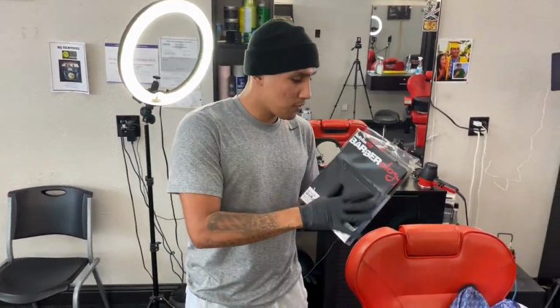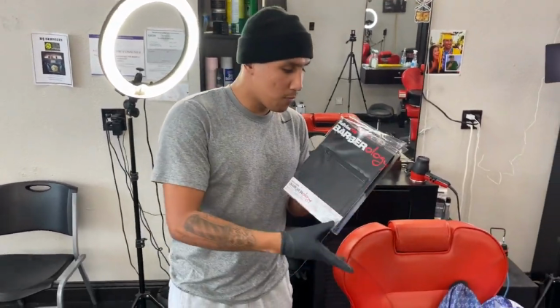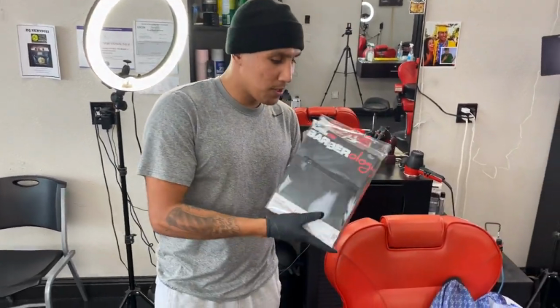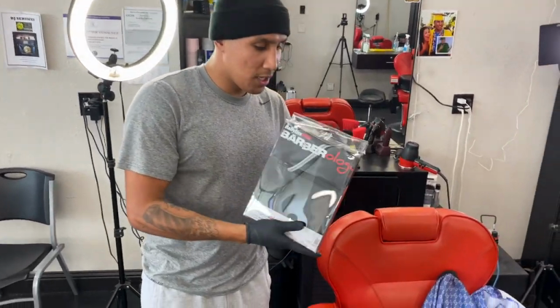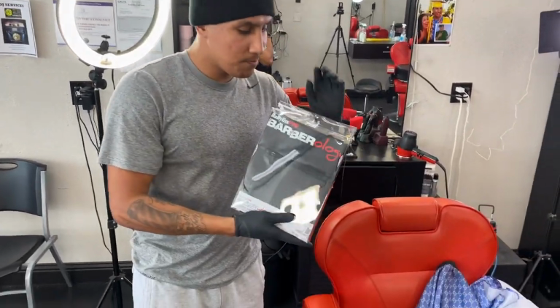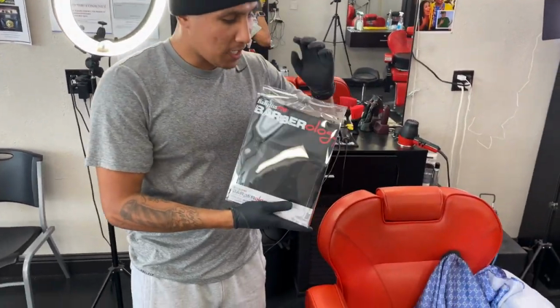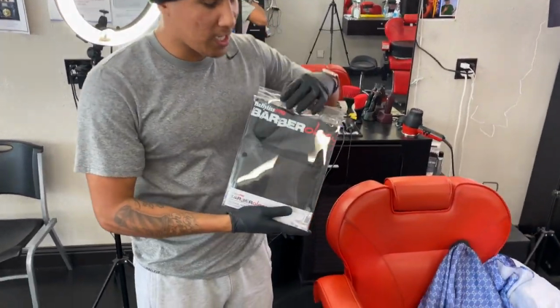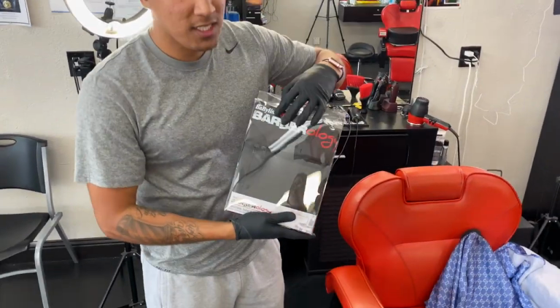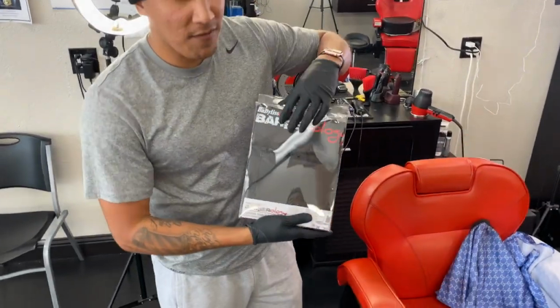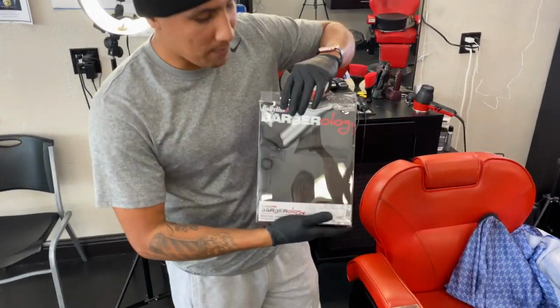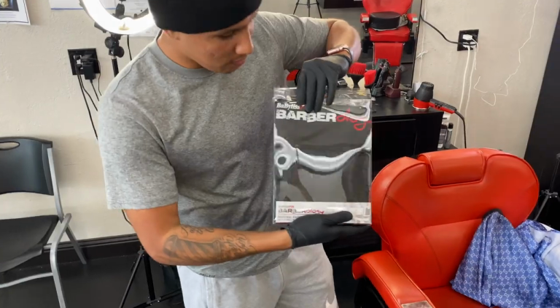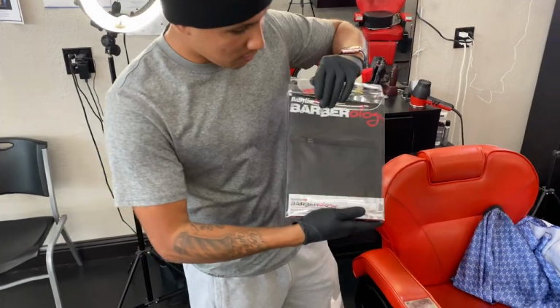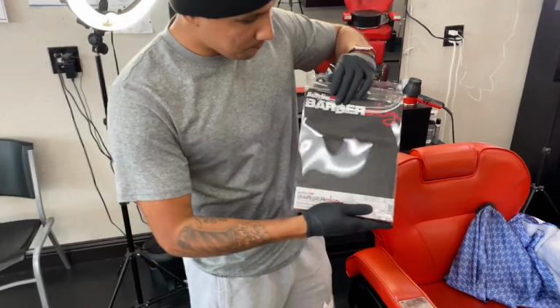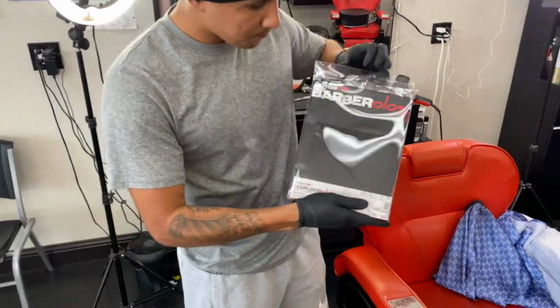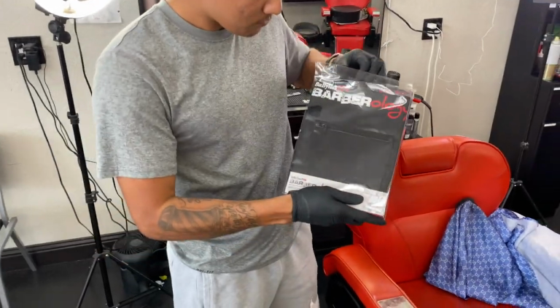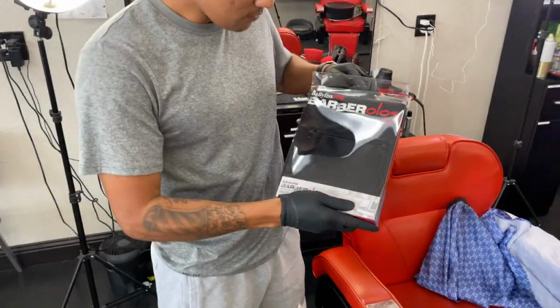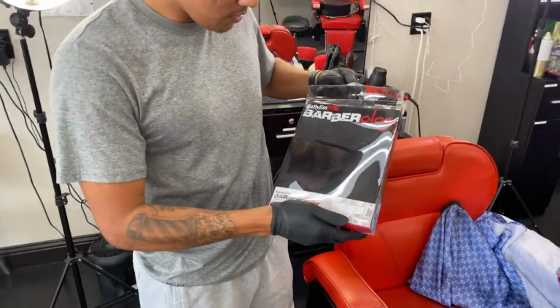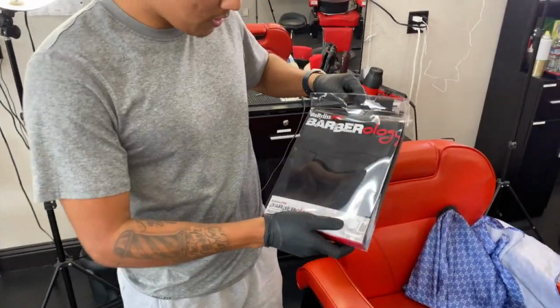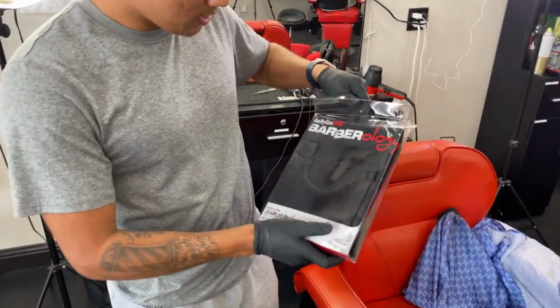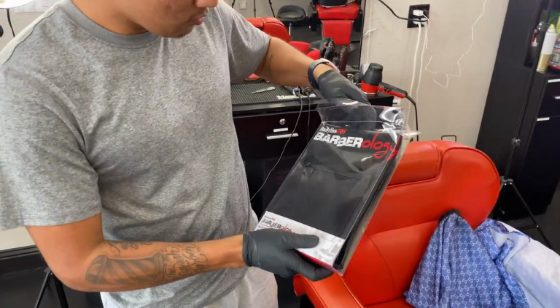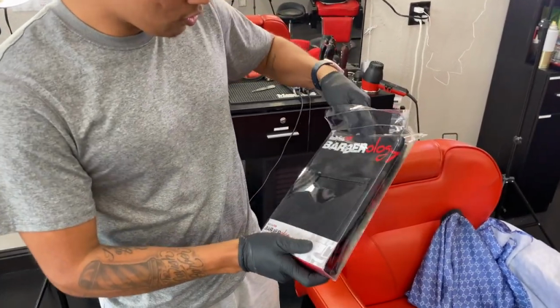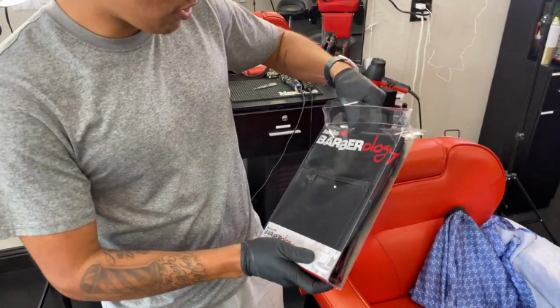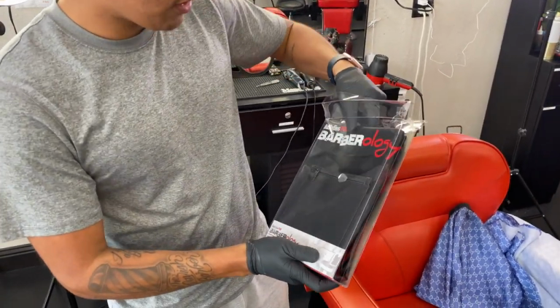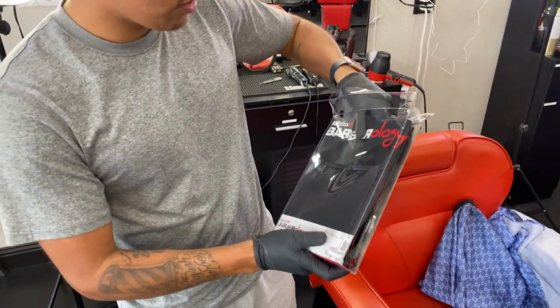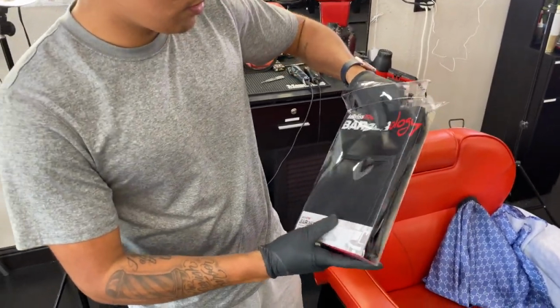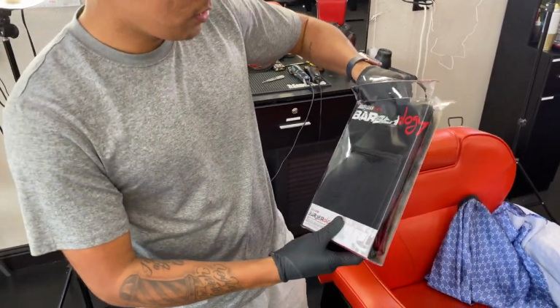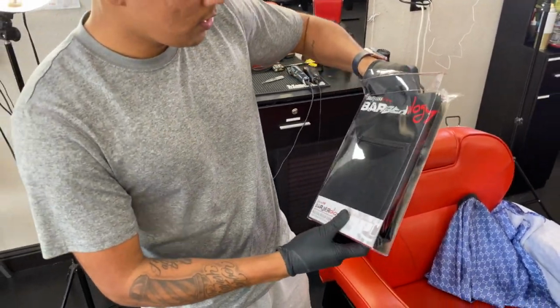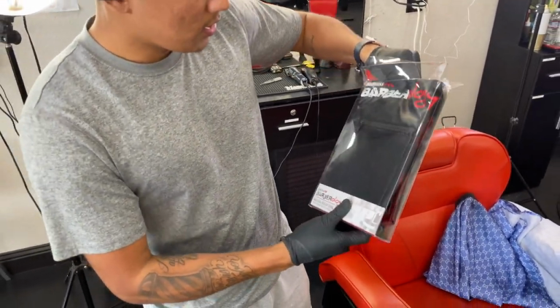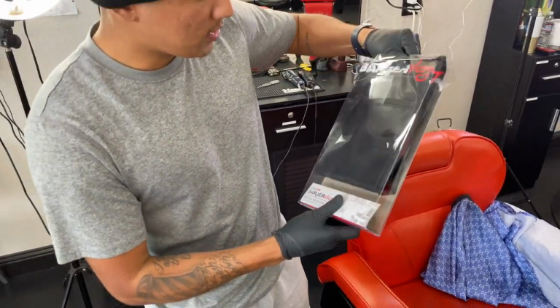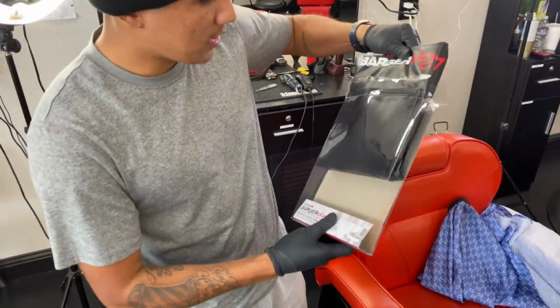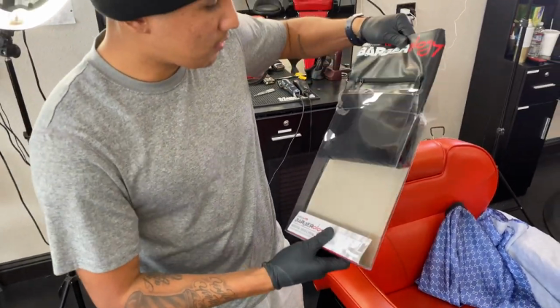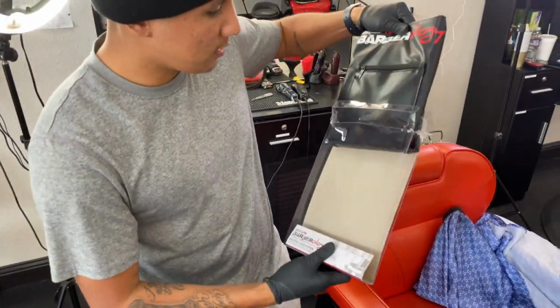So let's get started. We're going to open it up. I got this off Amazon and we're going to try it on and see how it is.